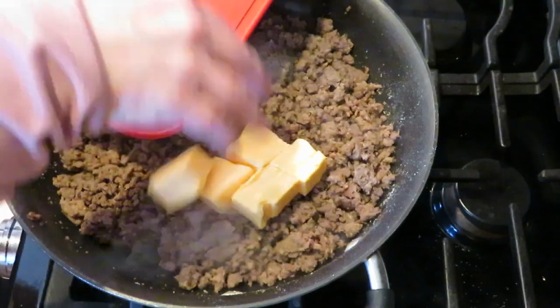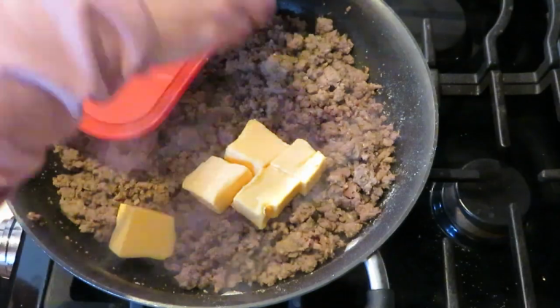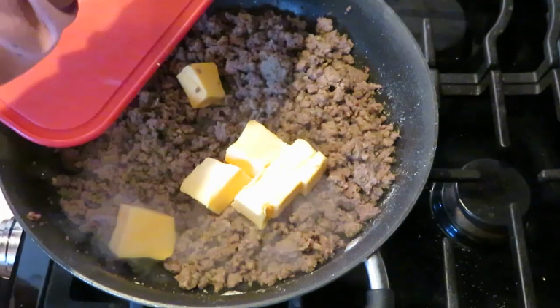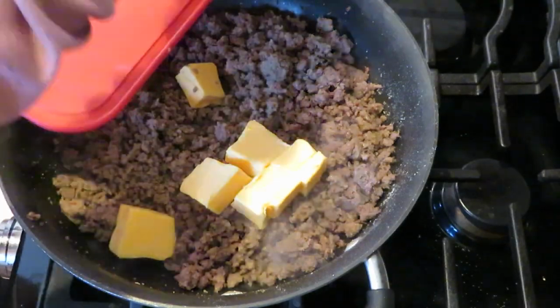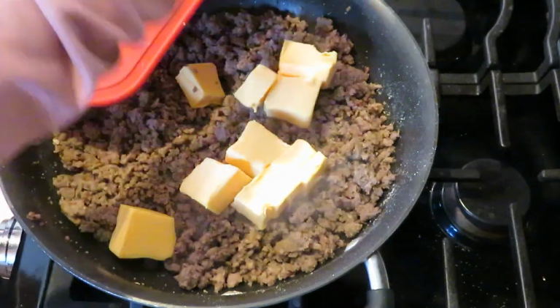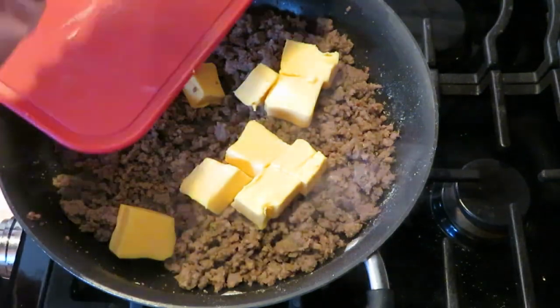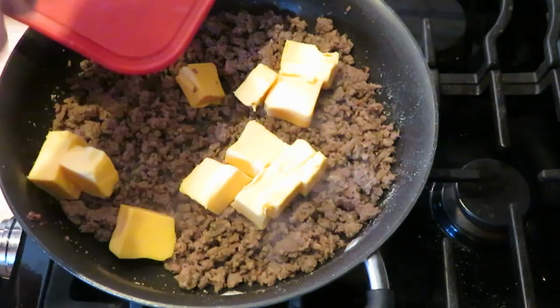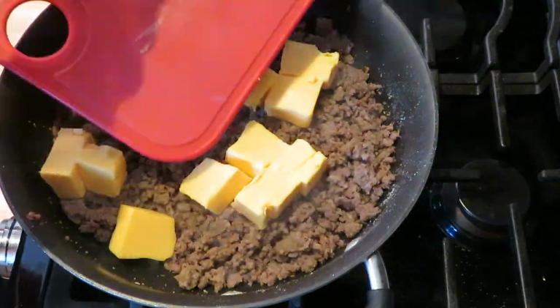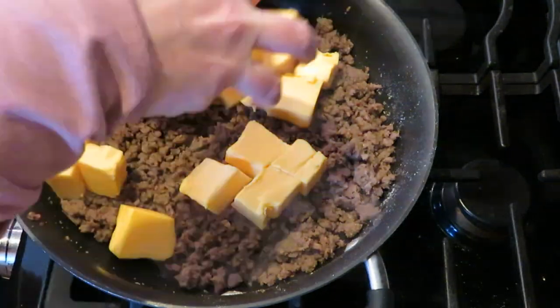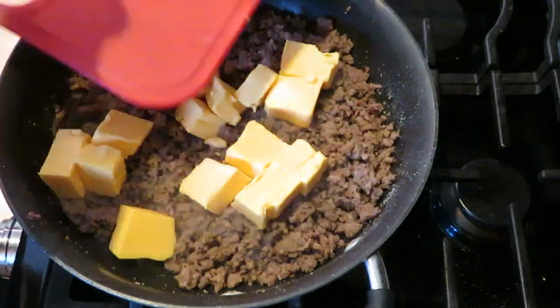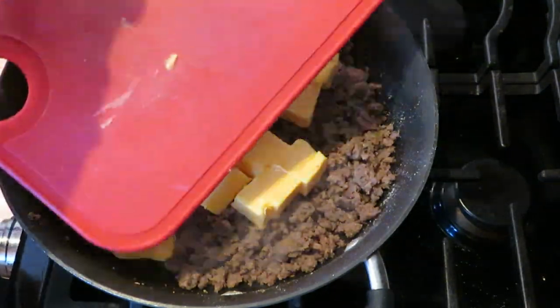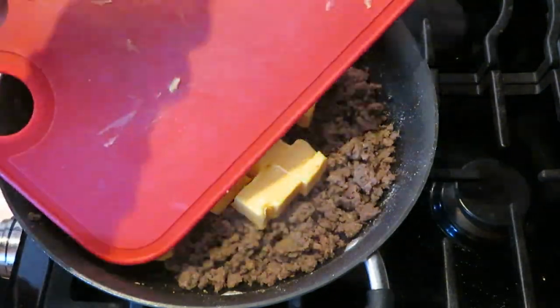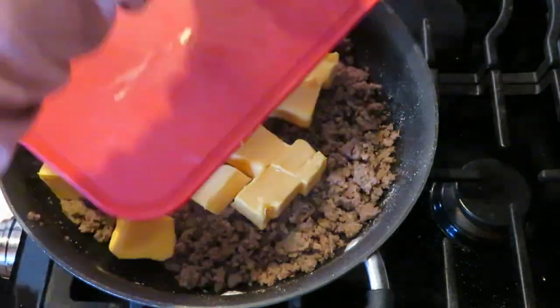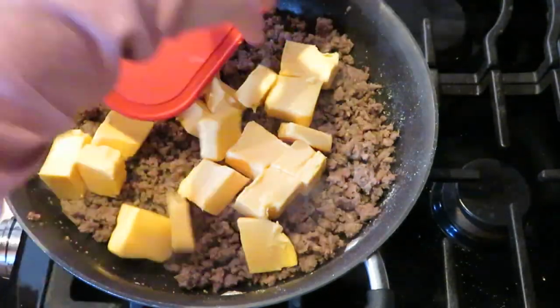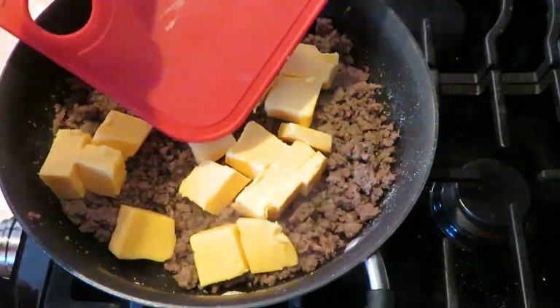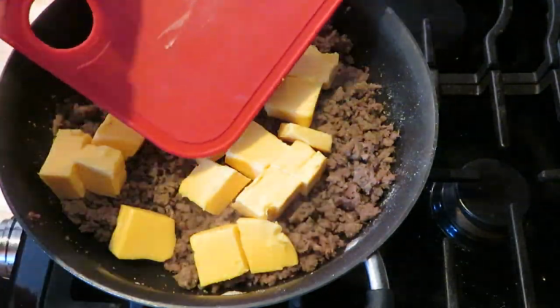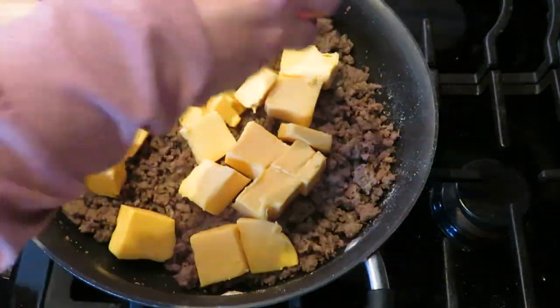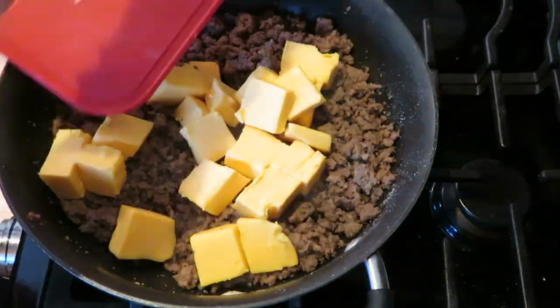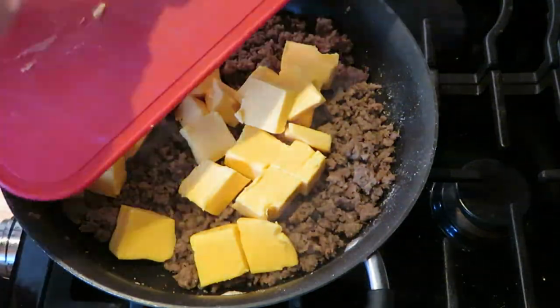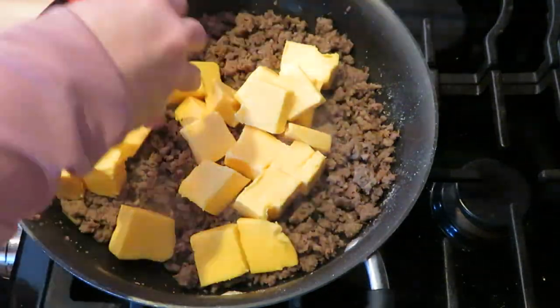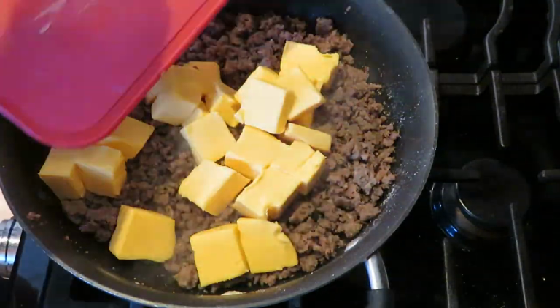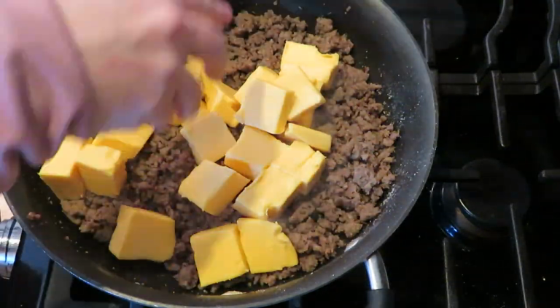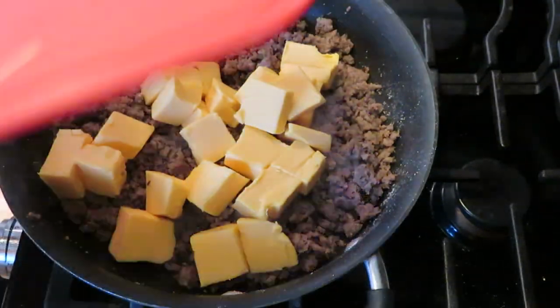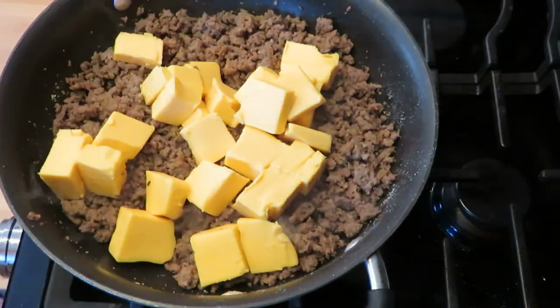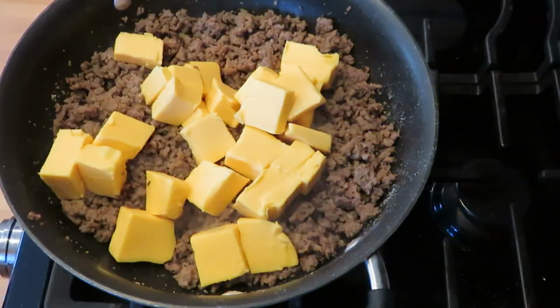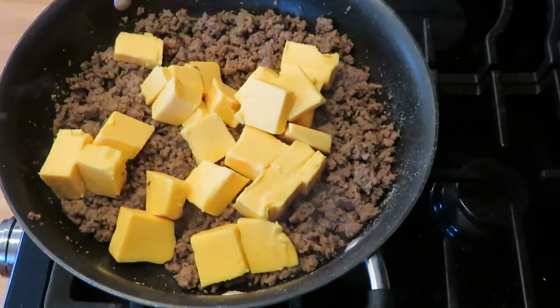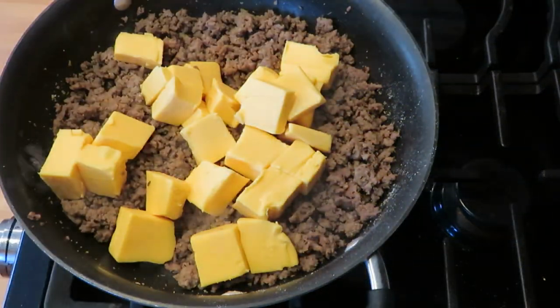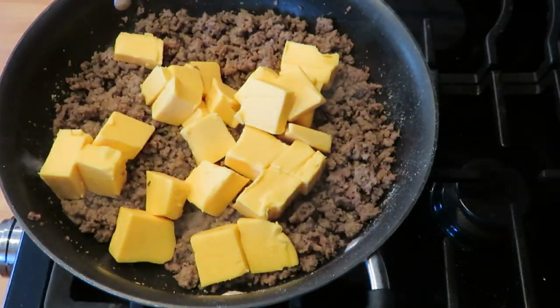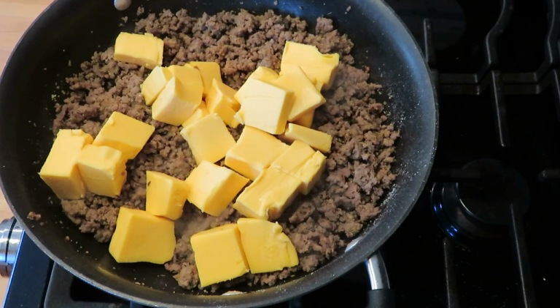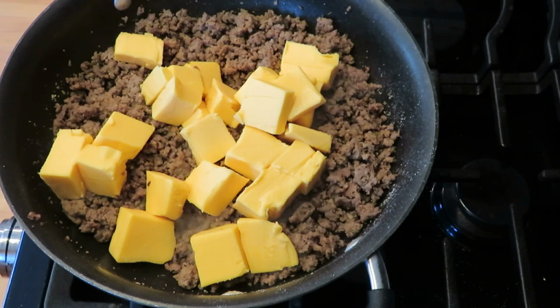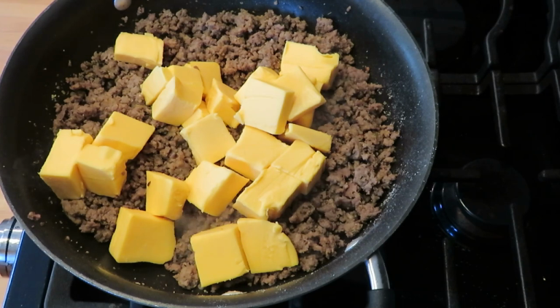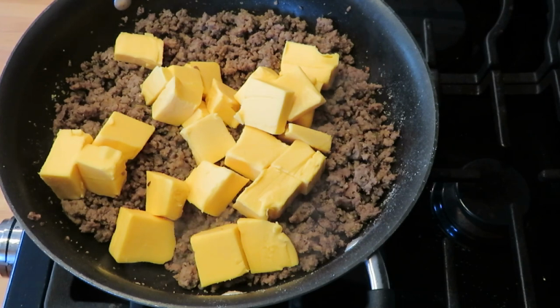After the seasonings, I'm adding in the cheese and getting that all melted along with some mushrooms.